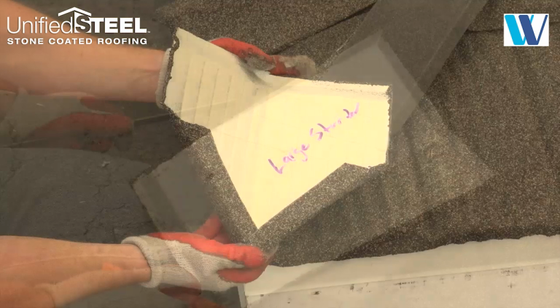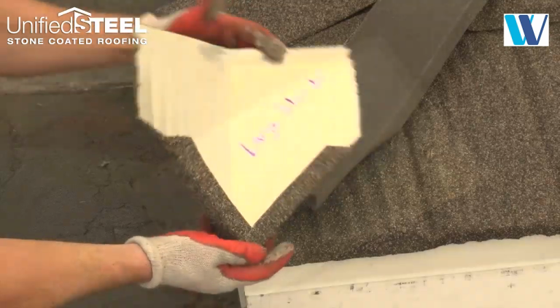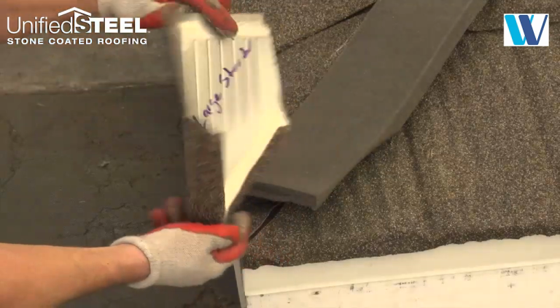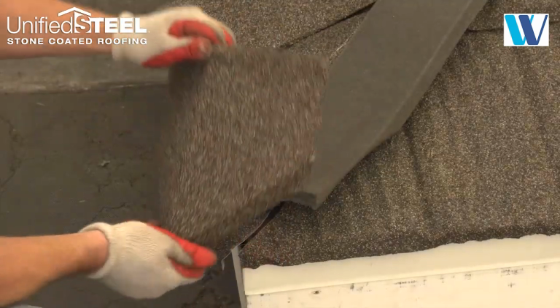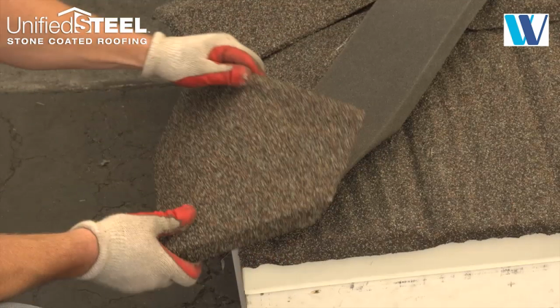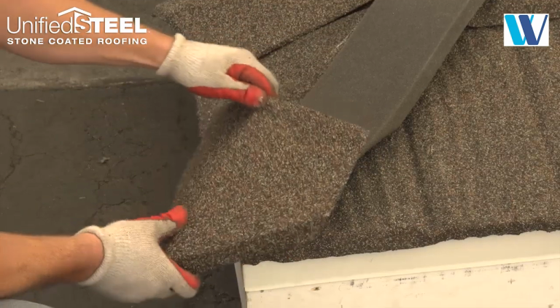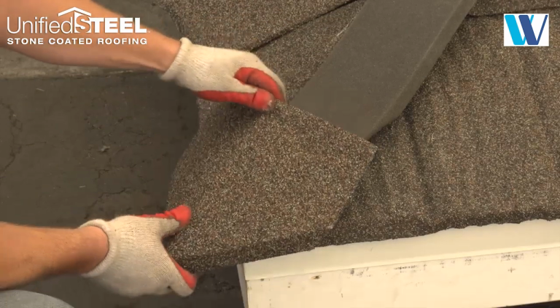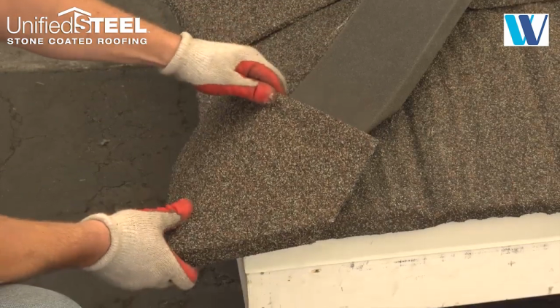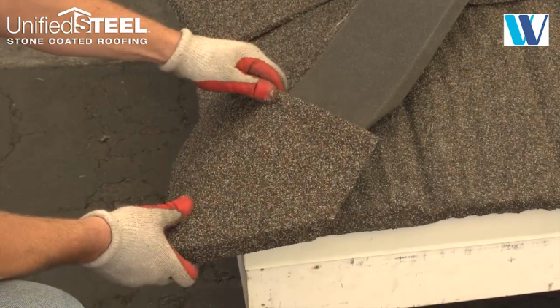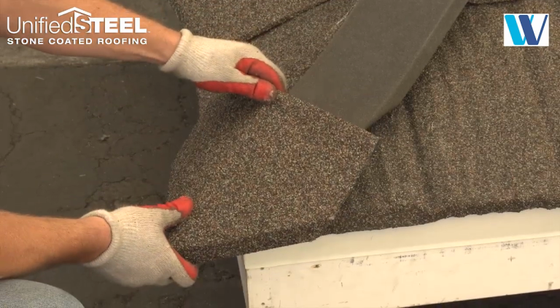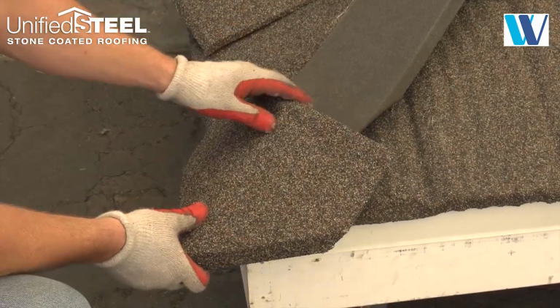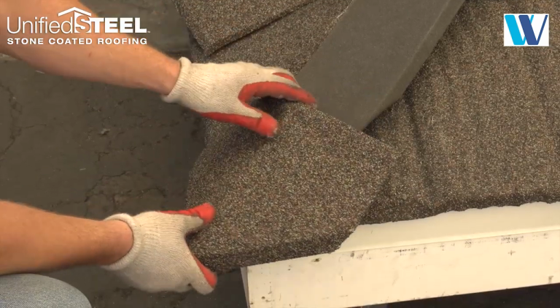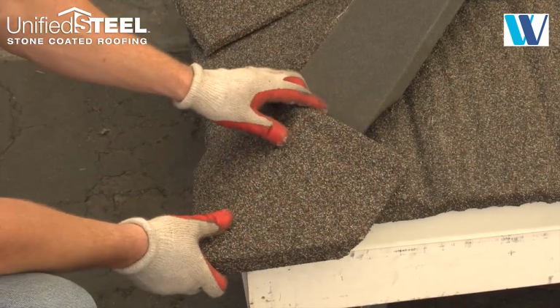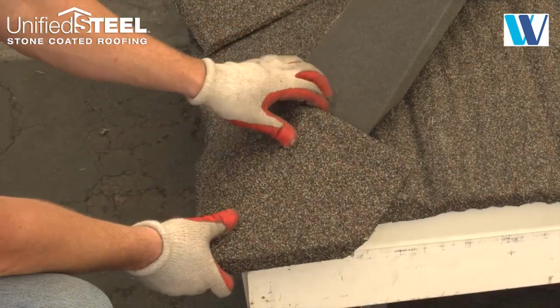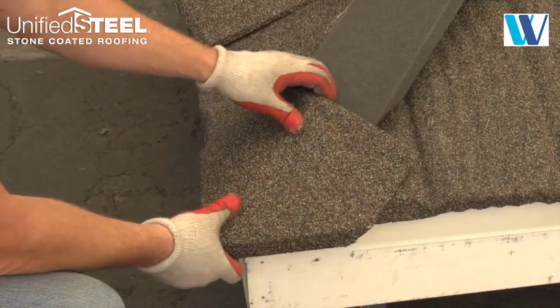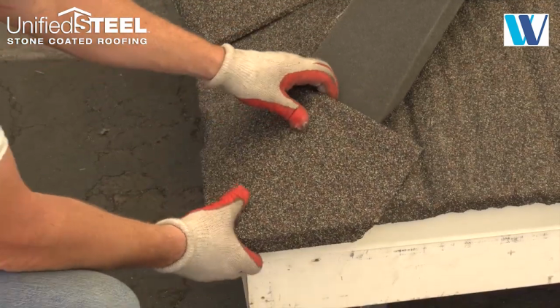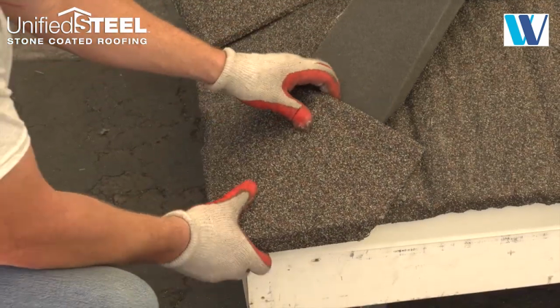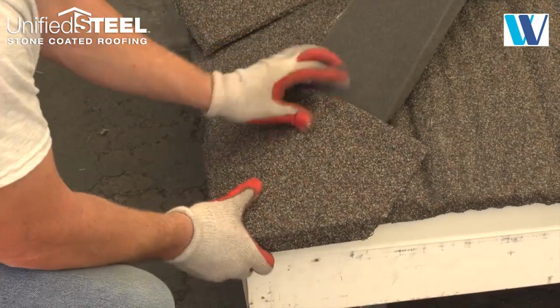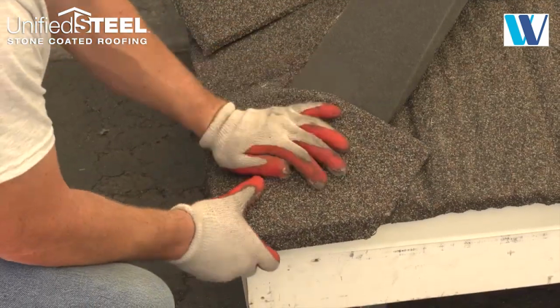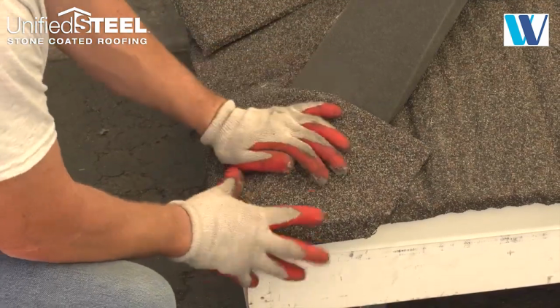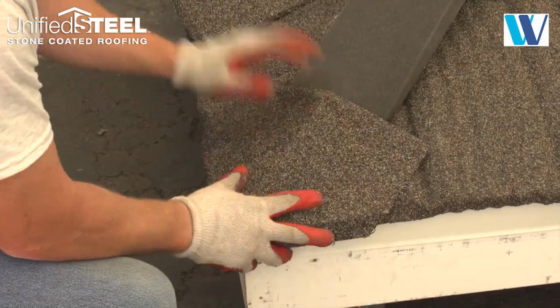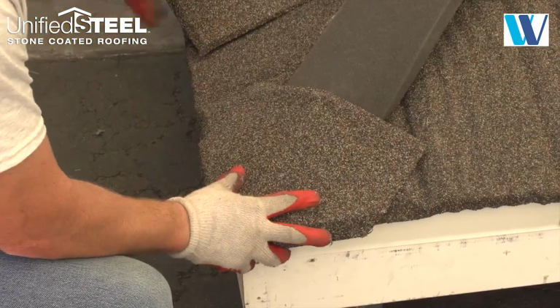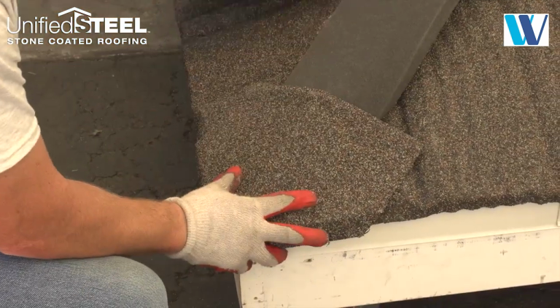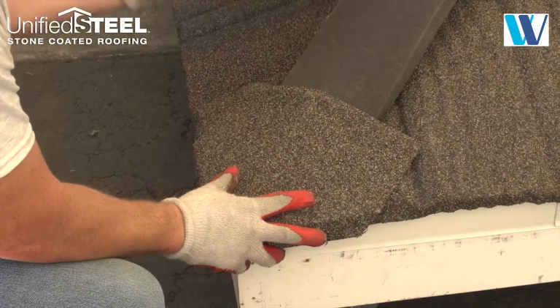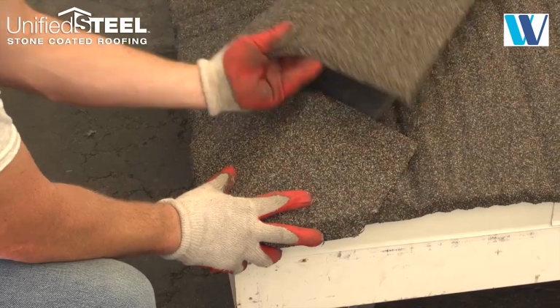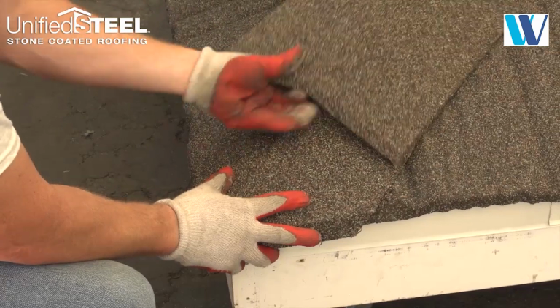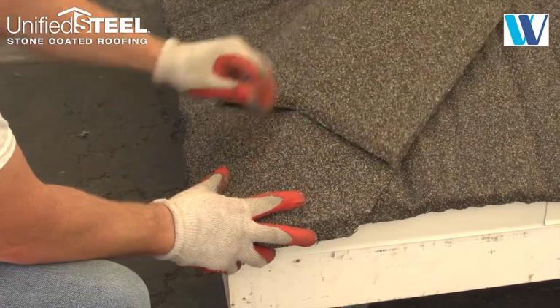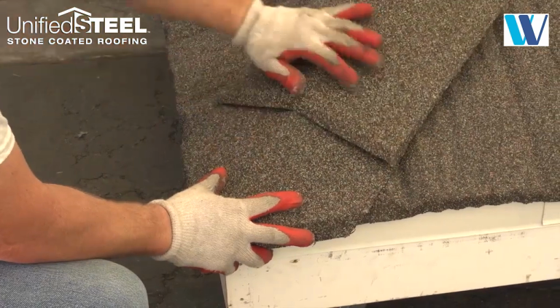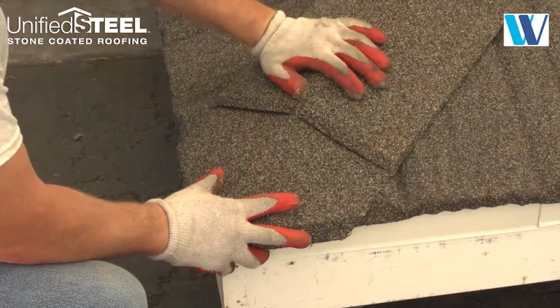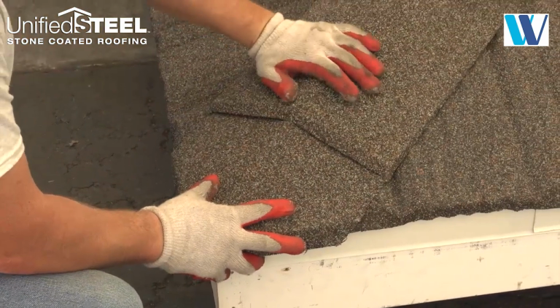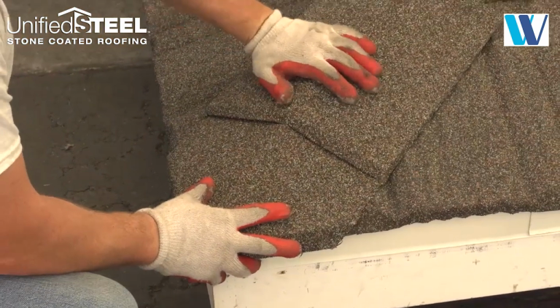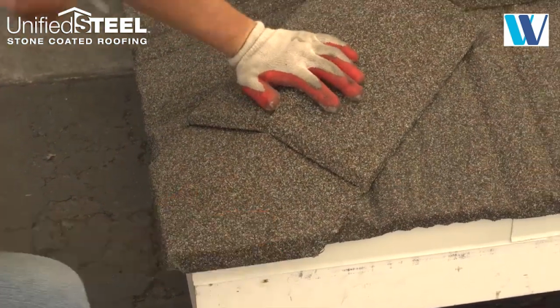Create a hip starter cap that forms a 3D shape and wraps over the nose of the panel and back under the drip edge as shown.